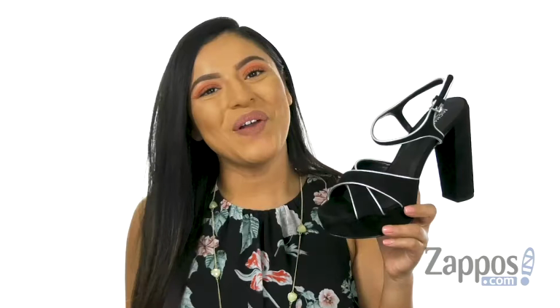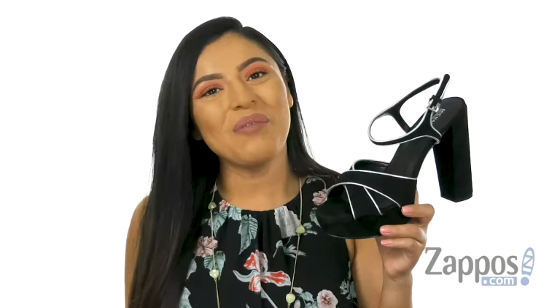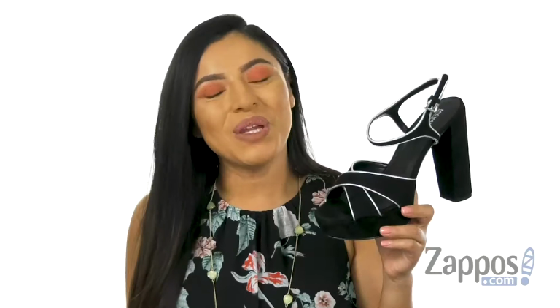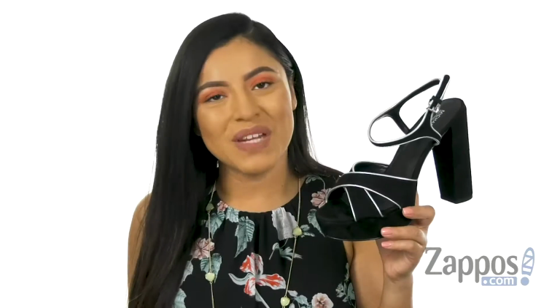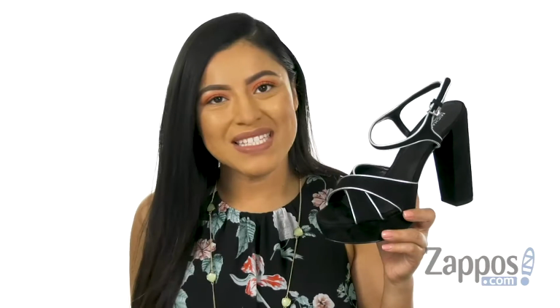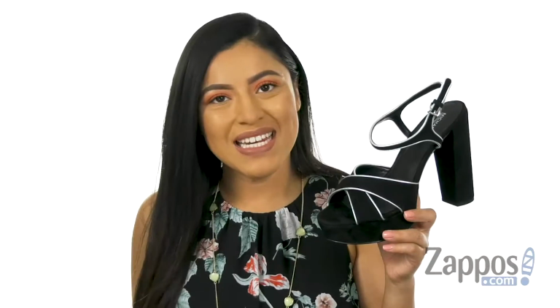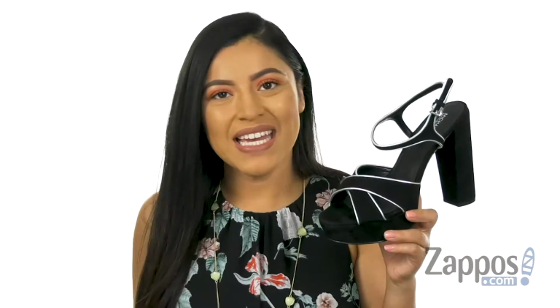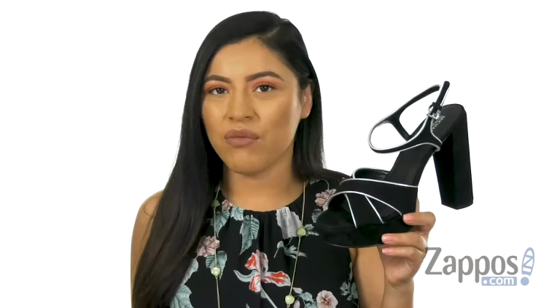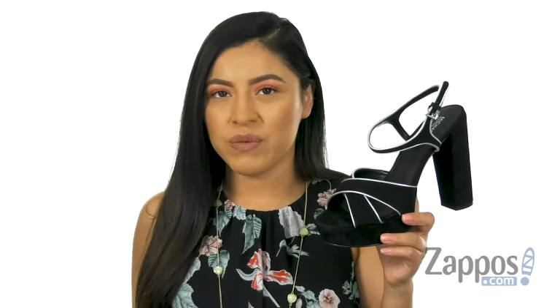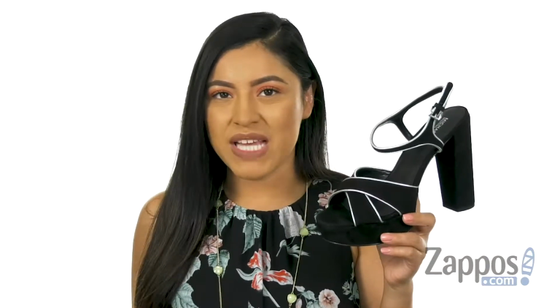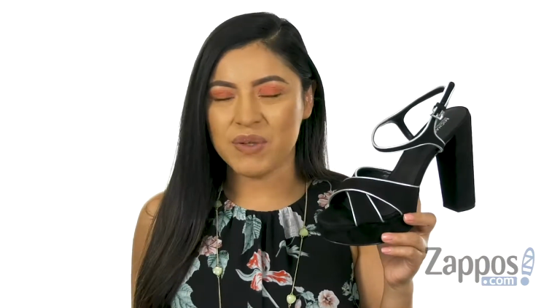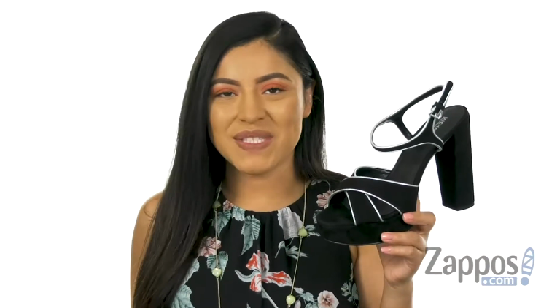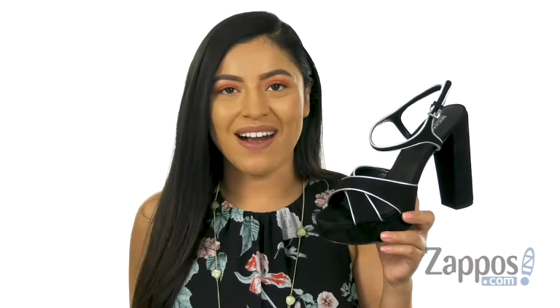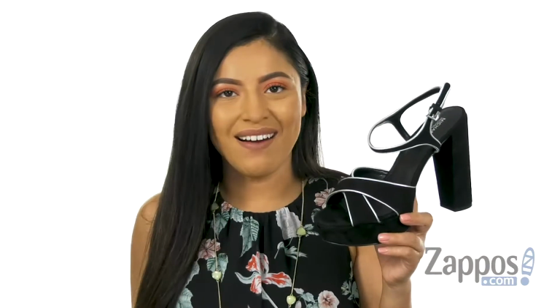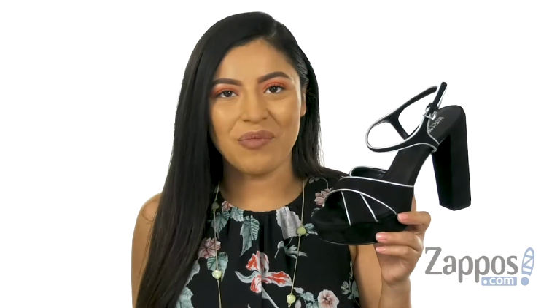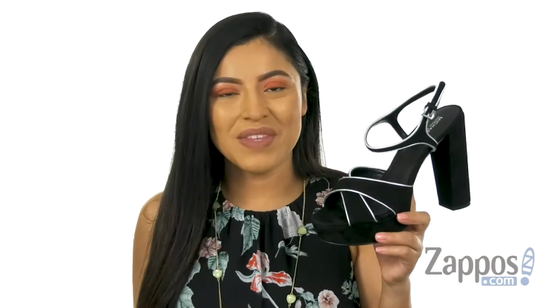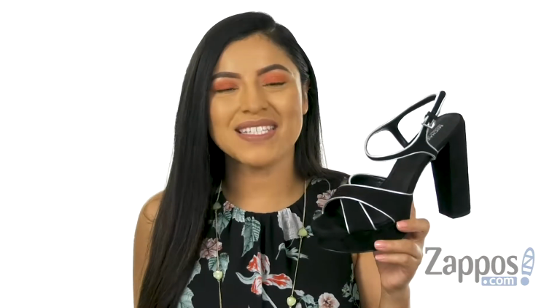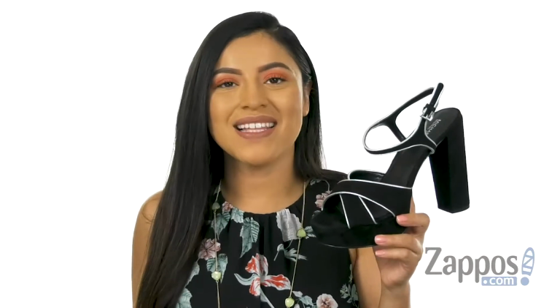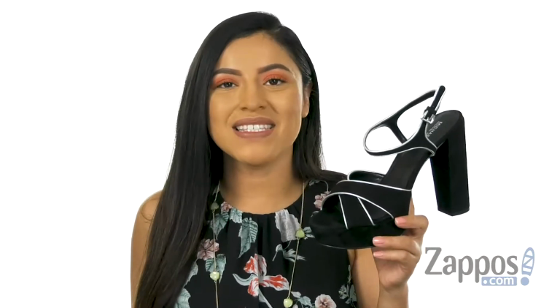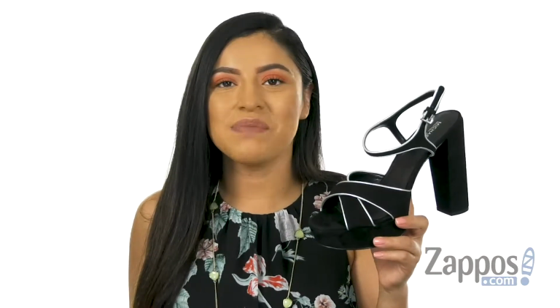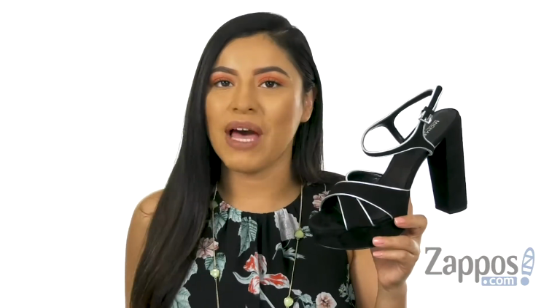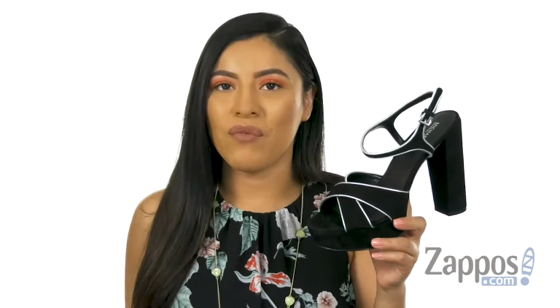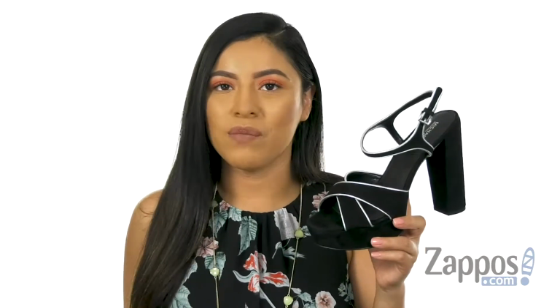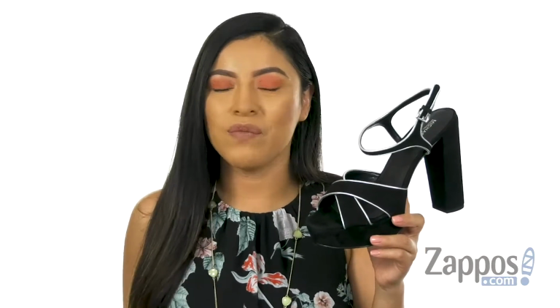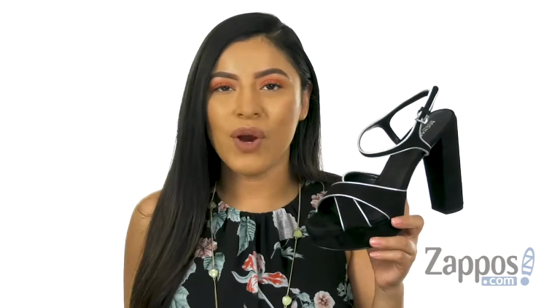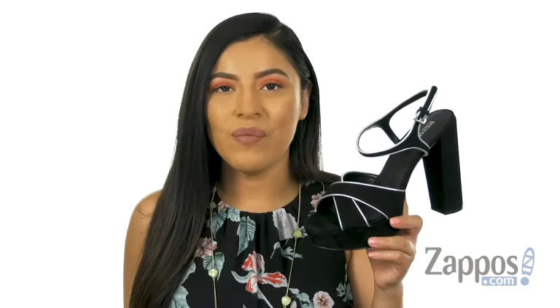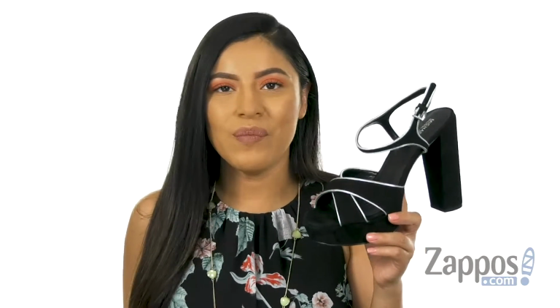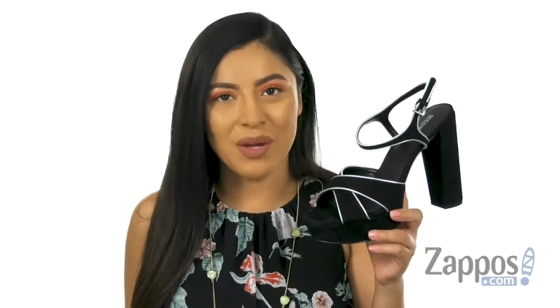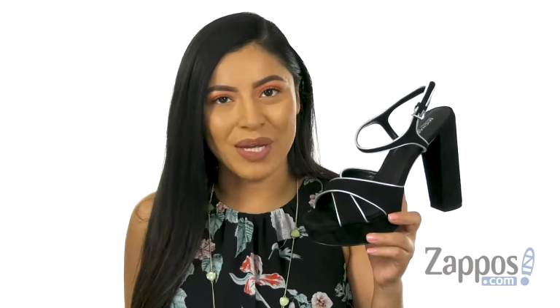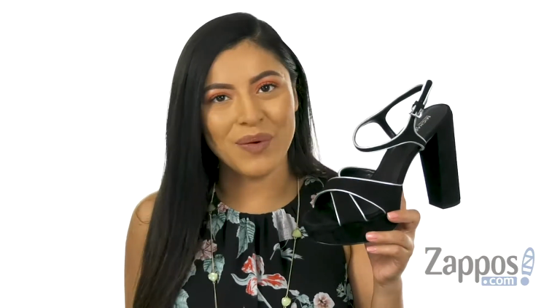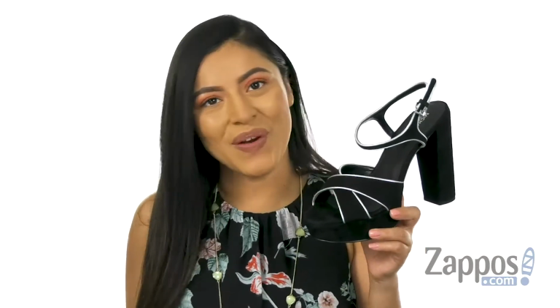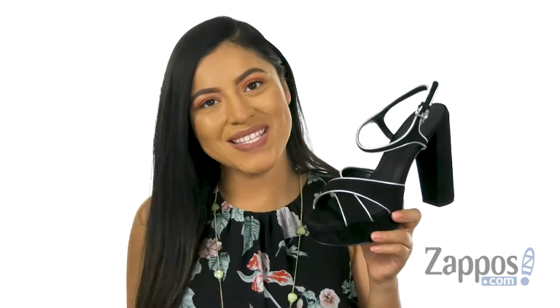Hola, mi nombre es Nelly, and I'm from zappos.com. This is the Lexi Platform from Michael Michael Kors.